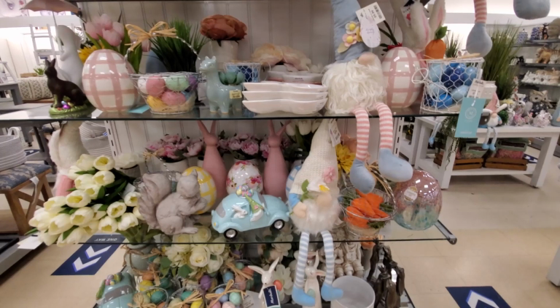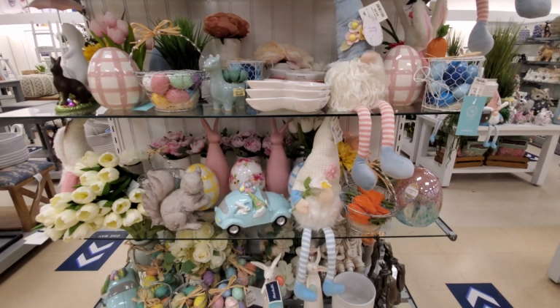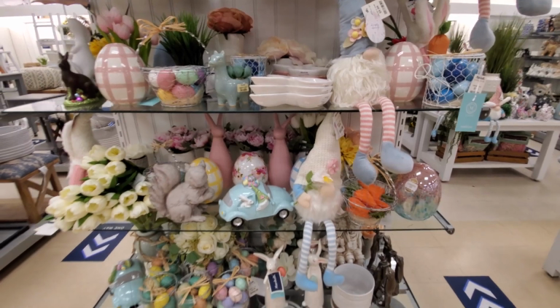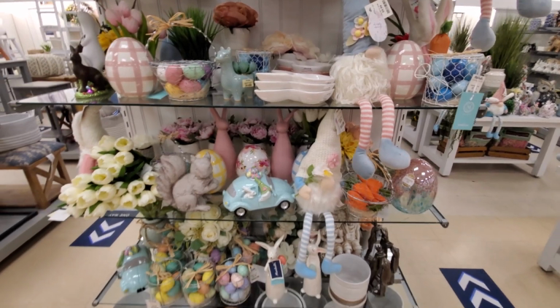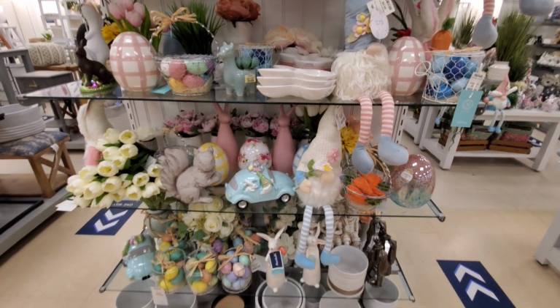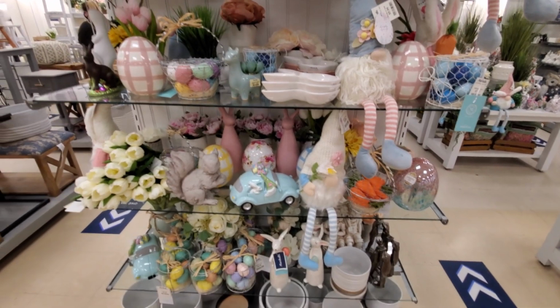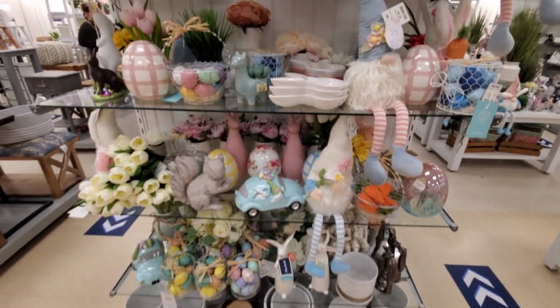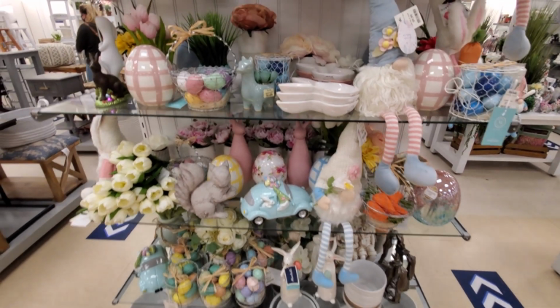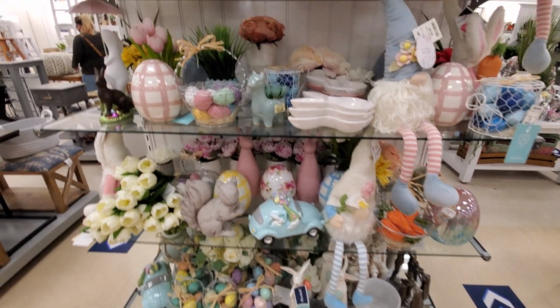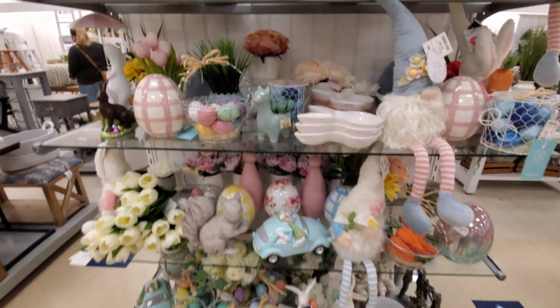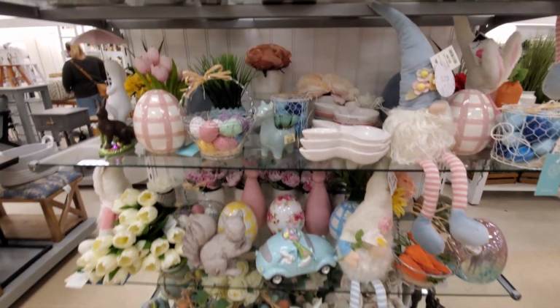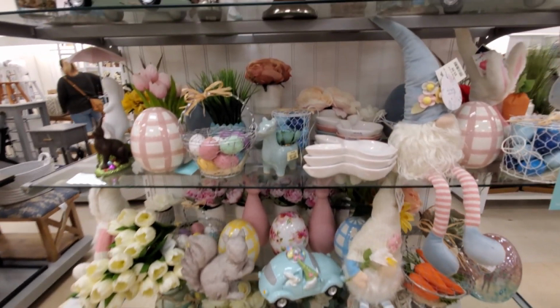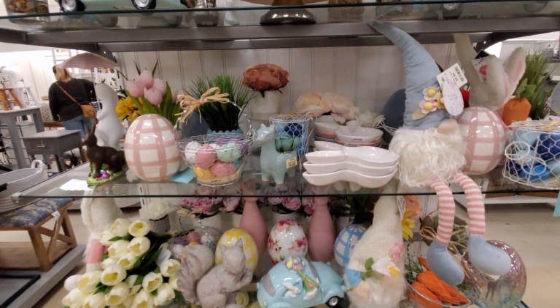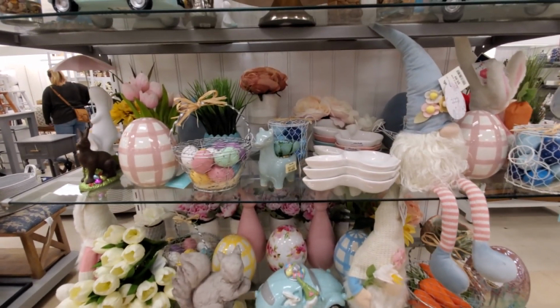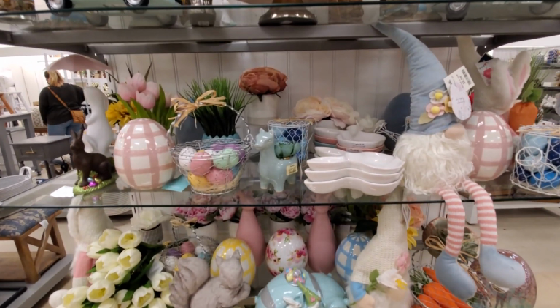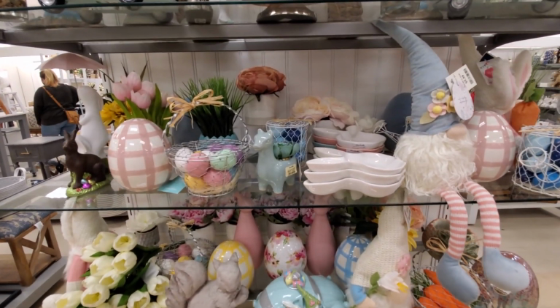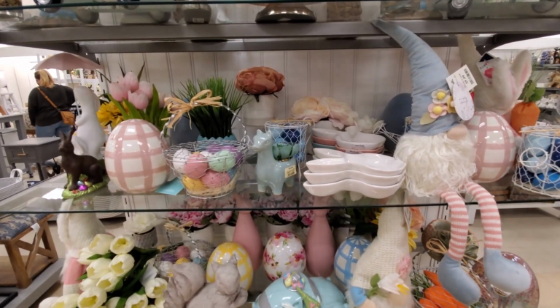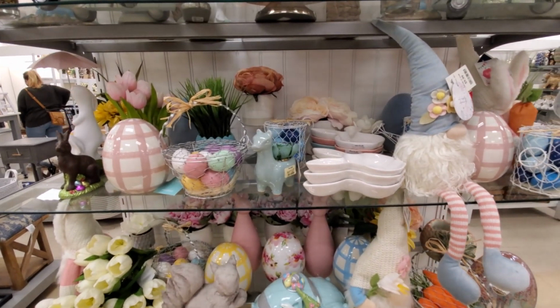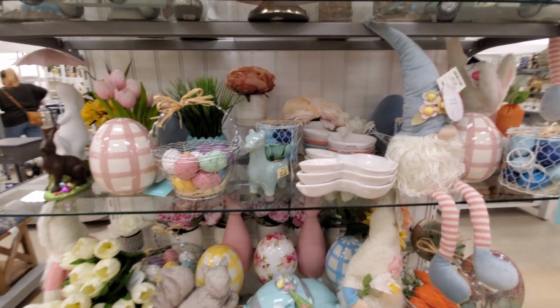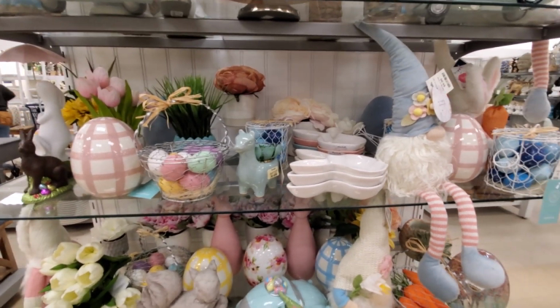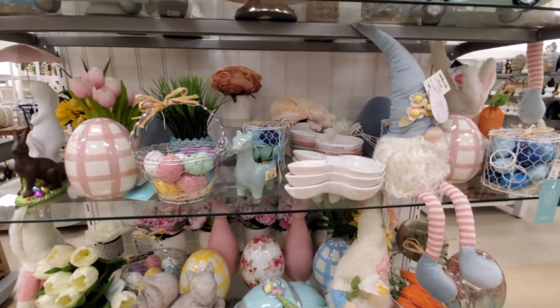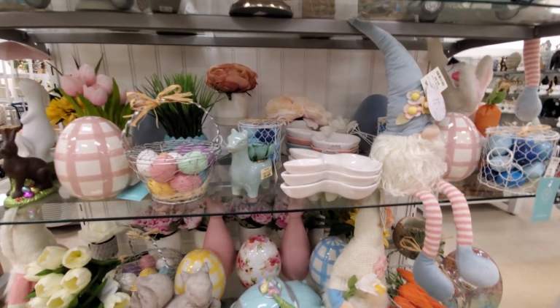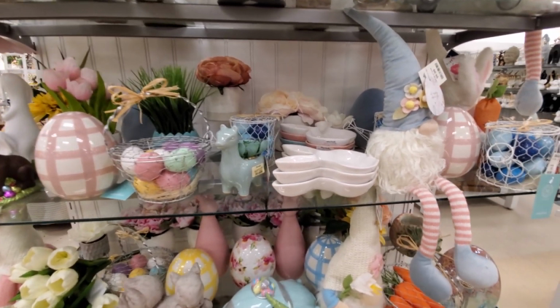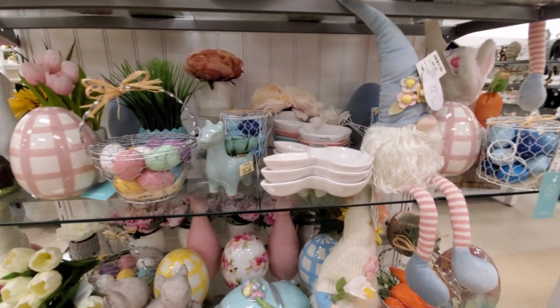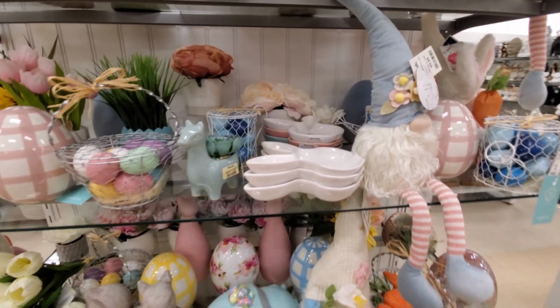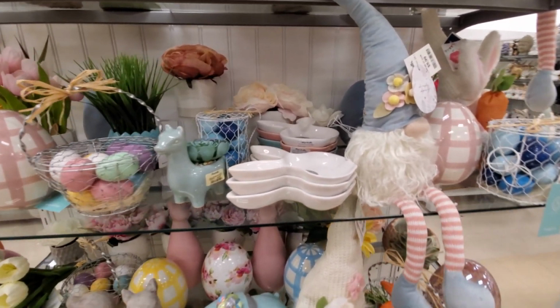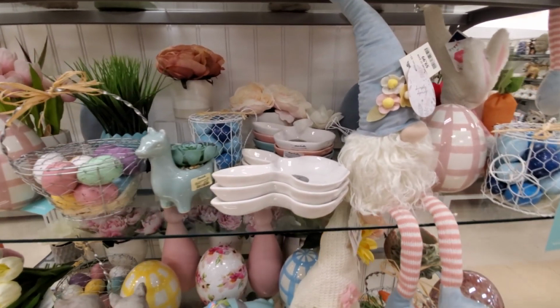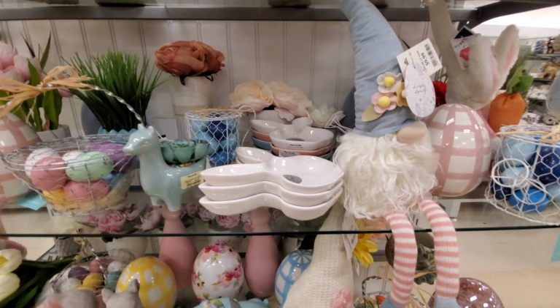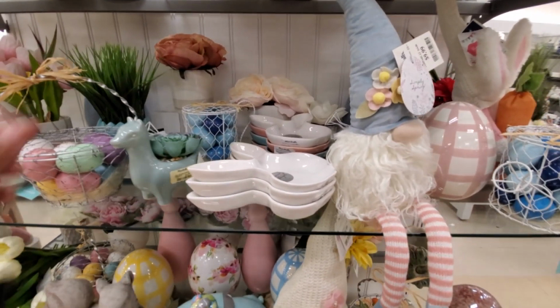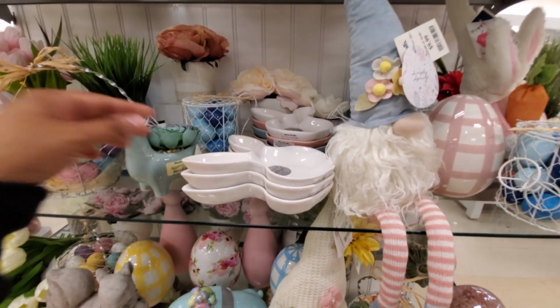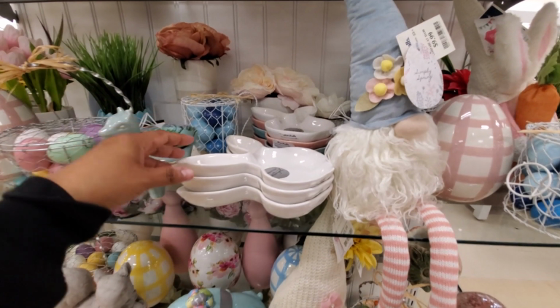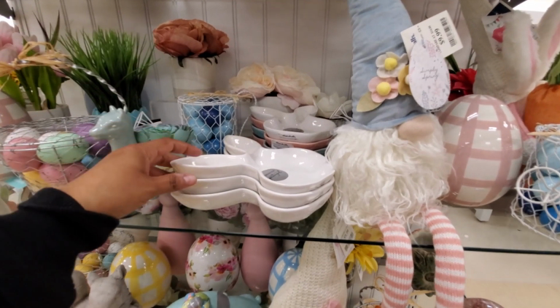Hey everyone, so I made it into Marshall's Easter decor, Spring decor.